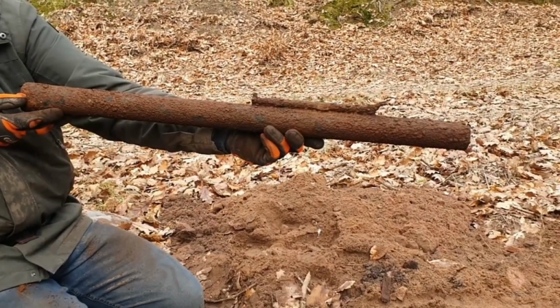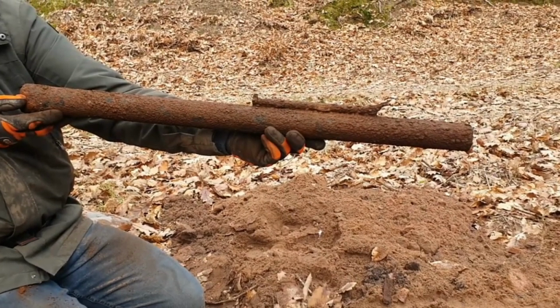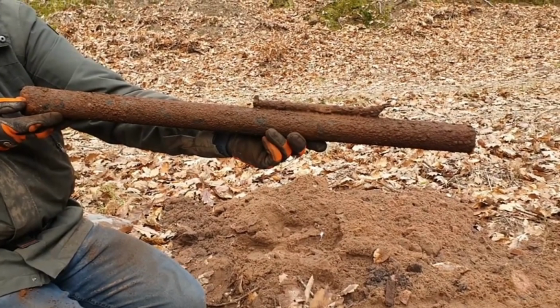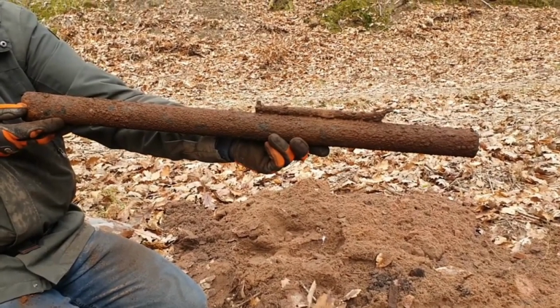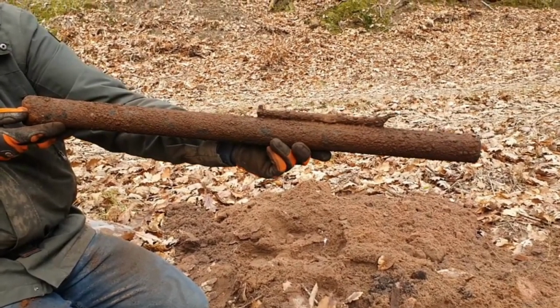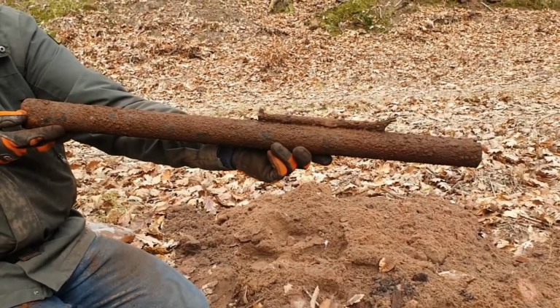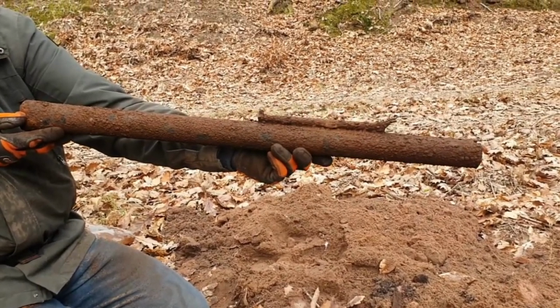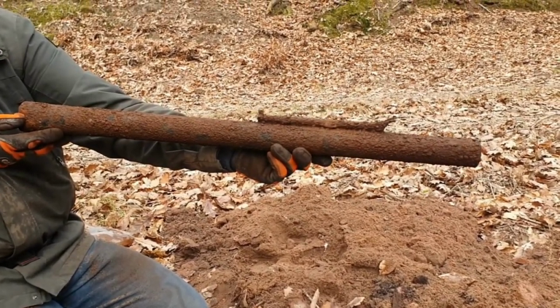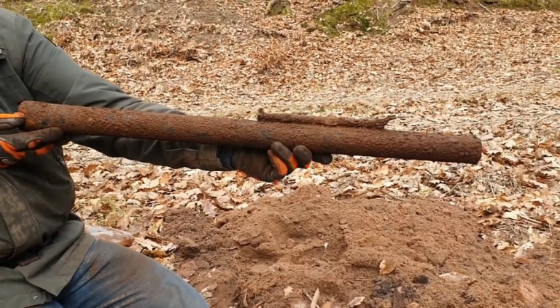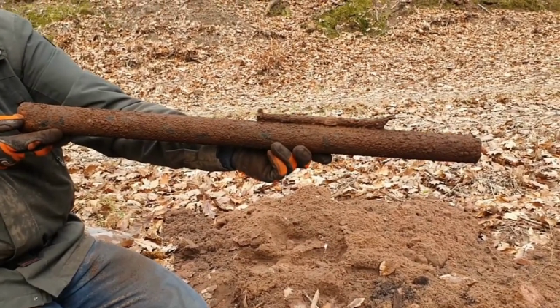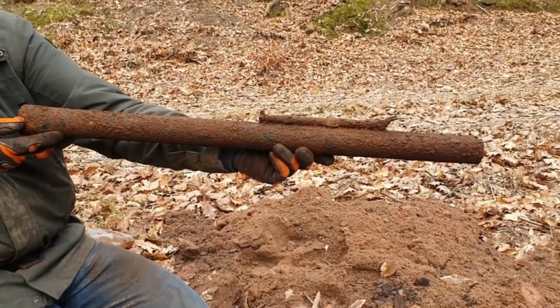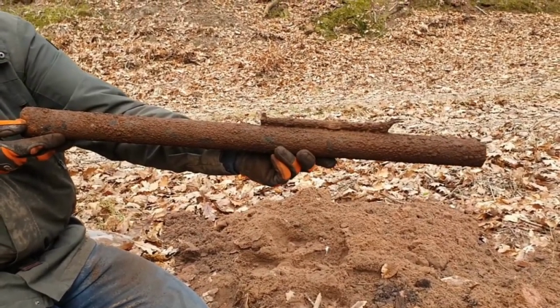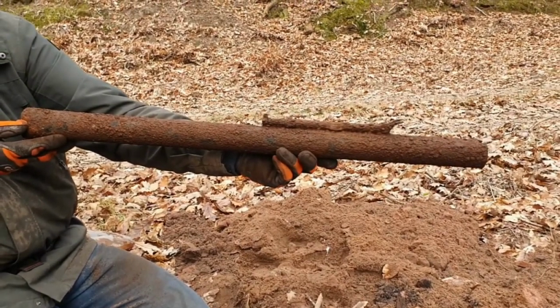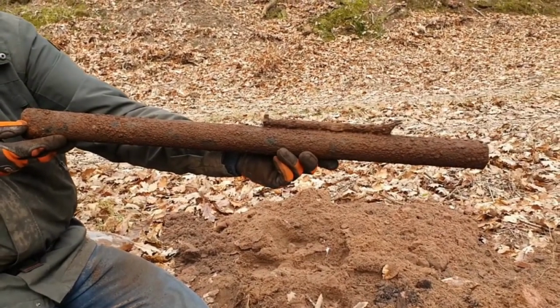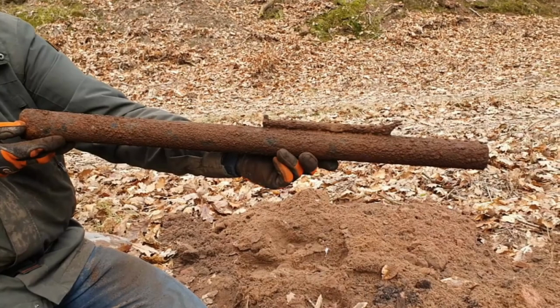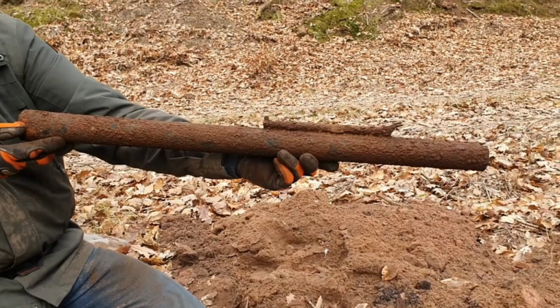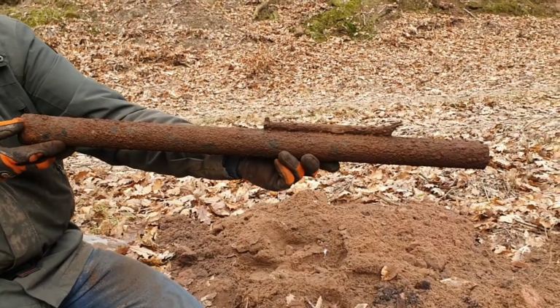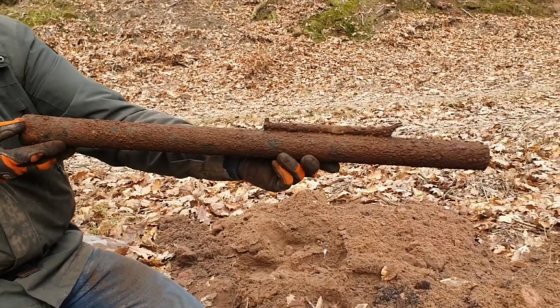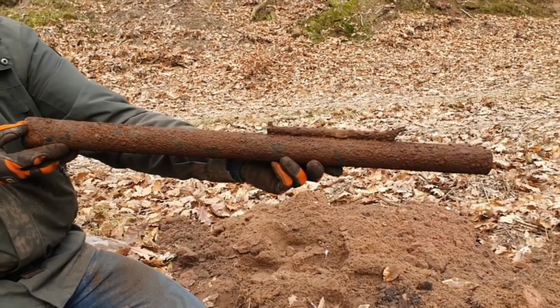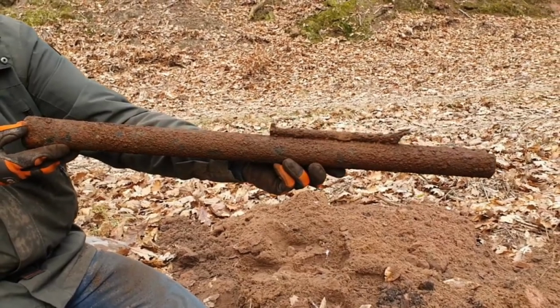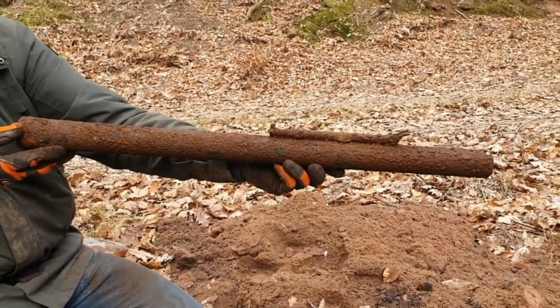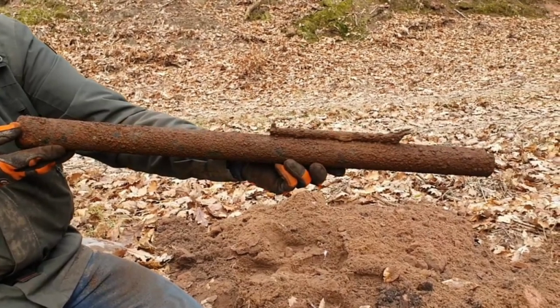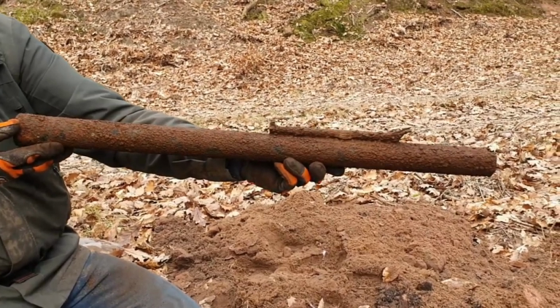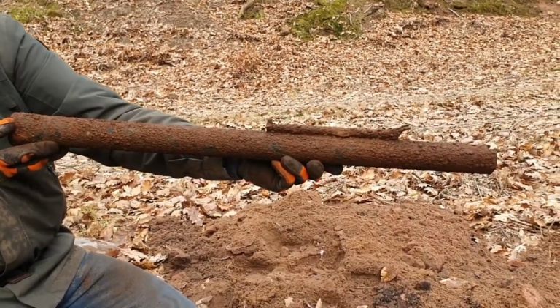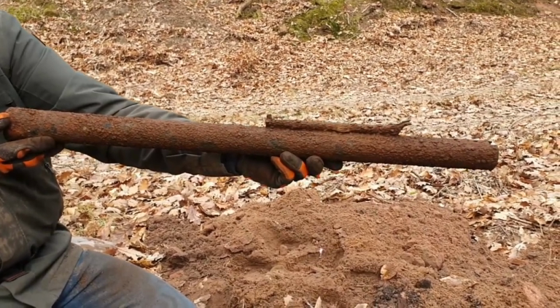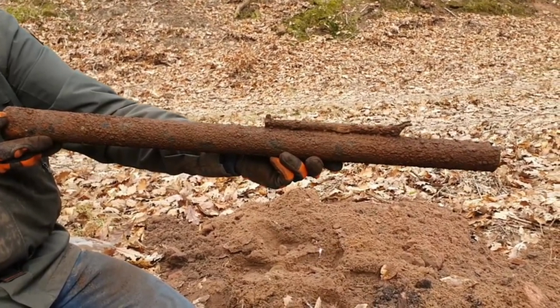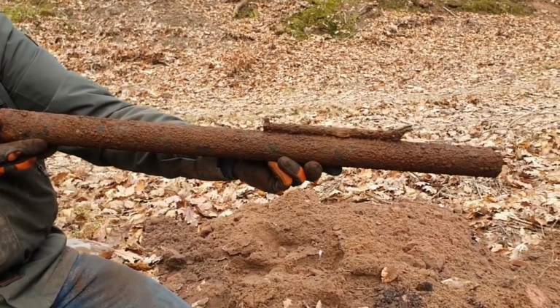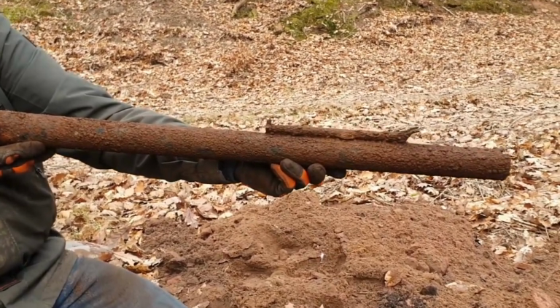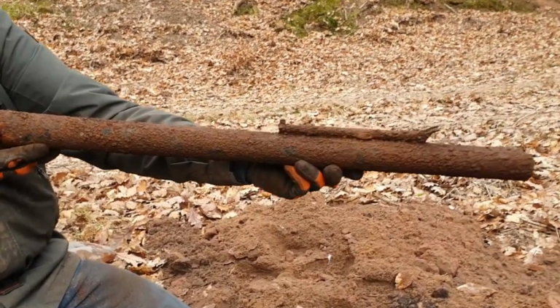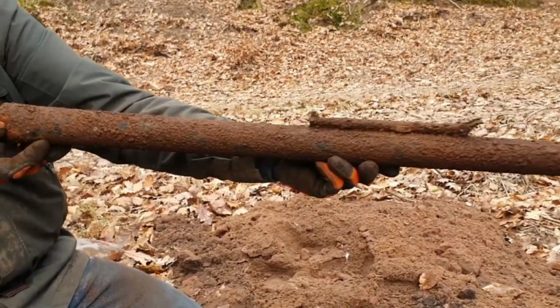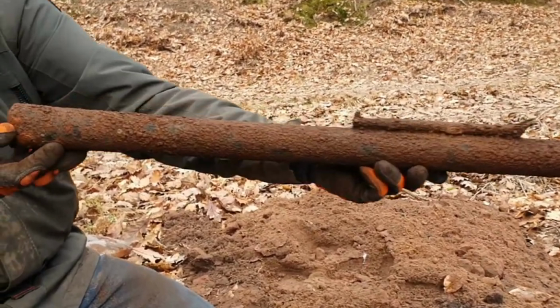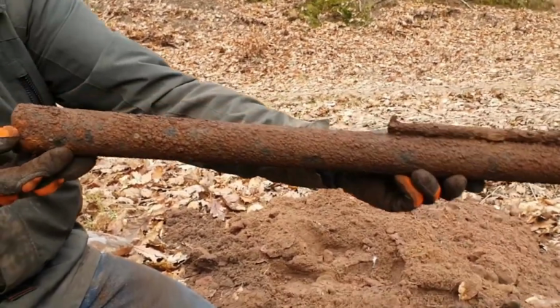We cleaned it a little bit and as you can see it's a Panzerfaust Klein model. It's still in very nice condition.